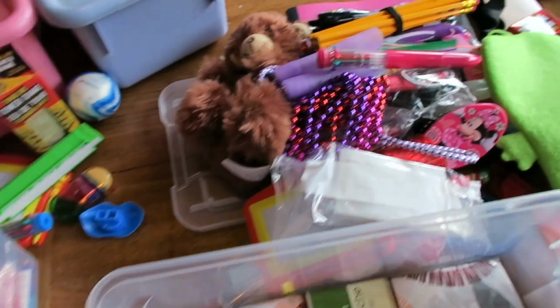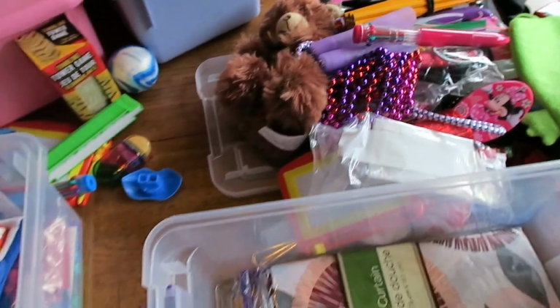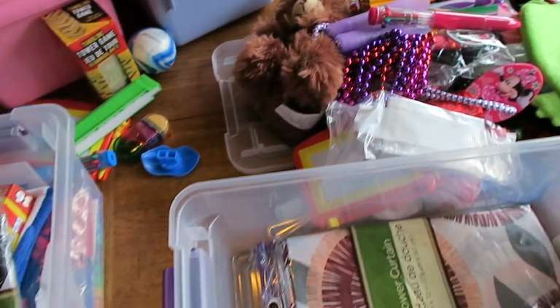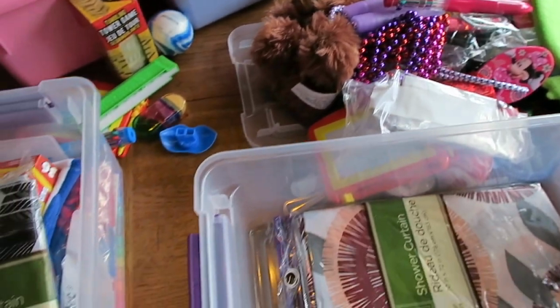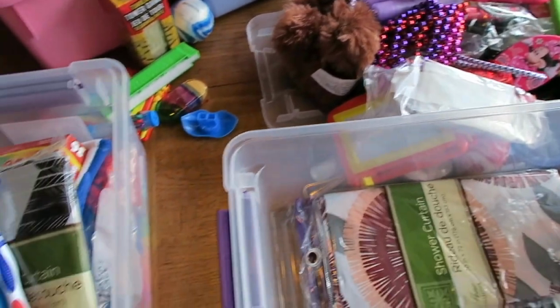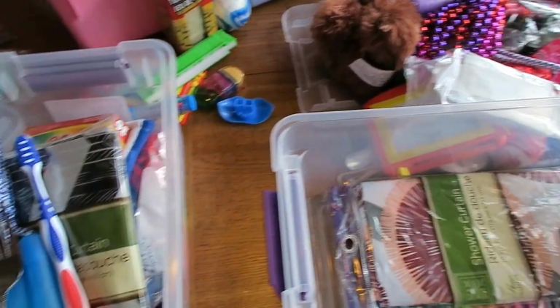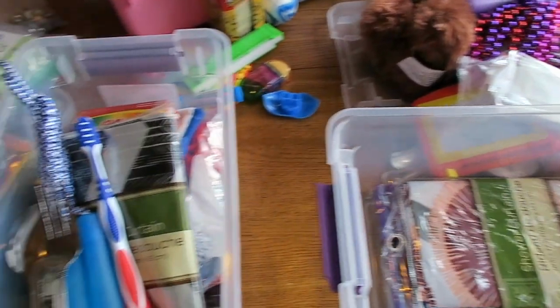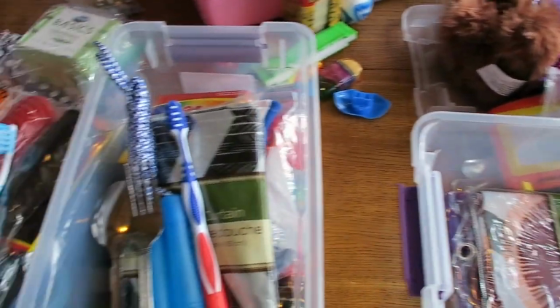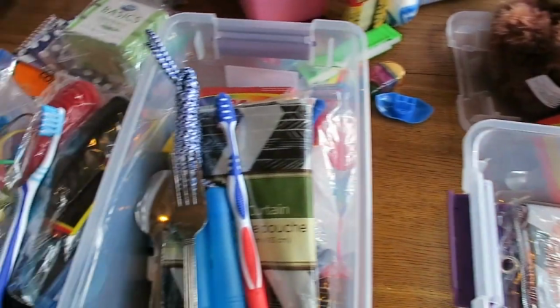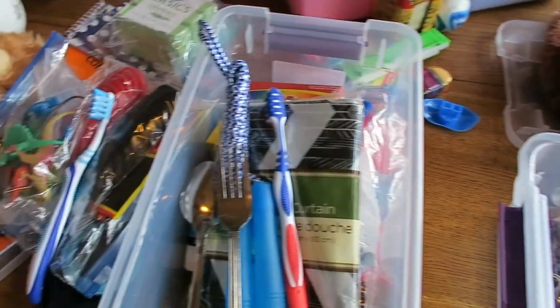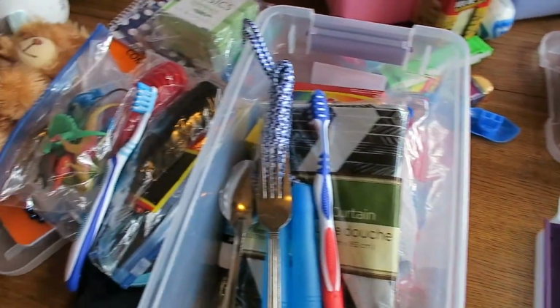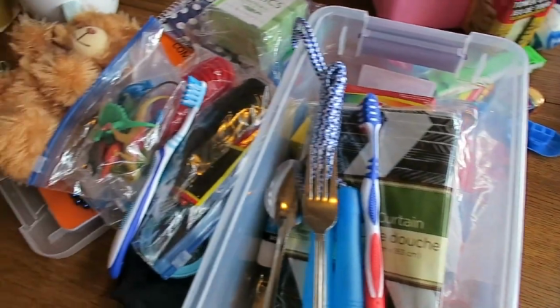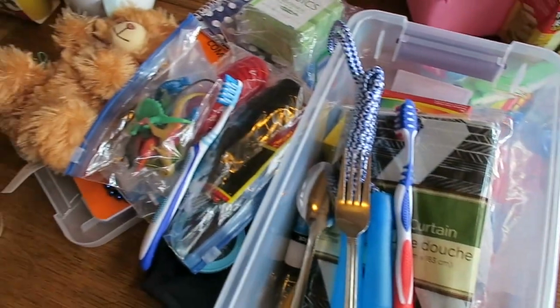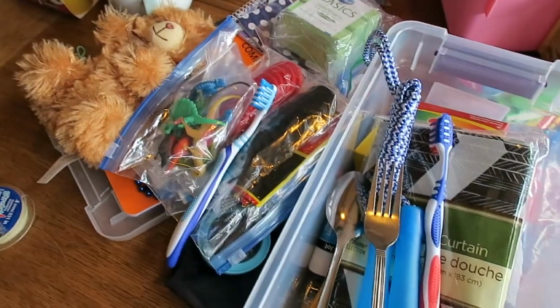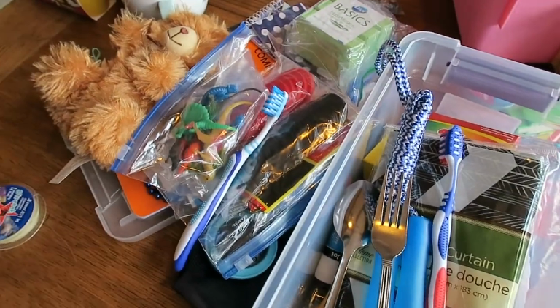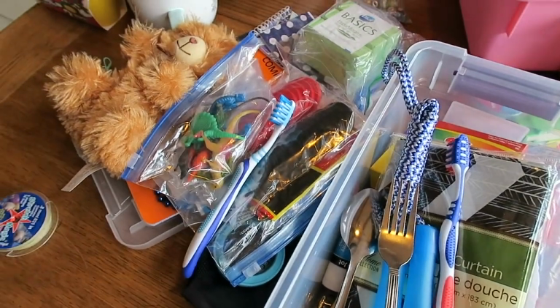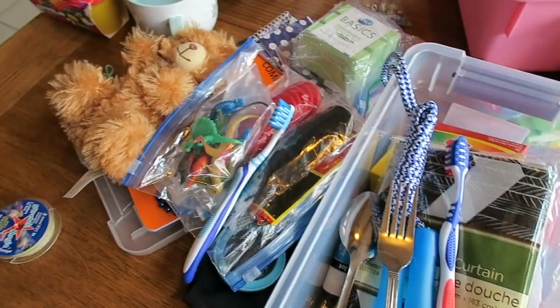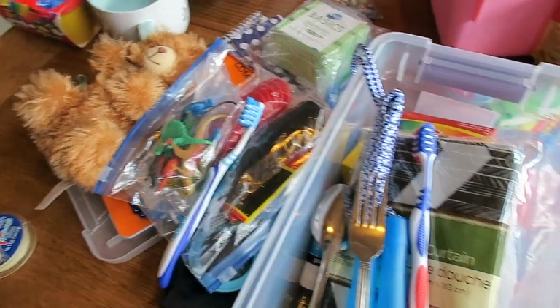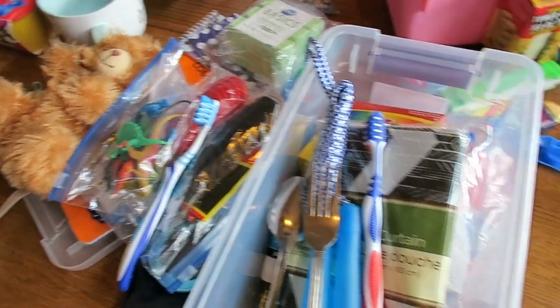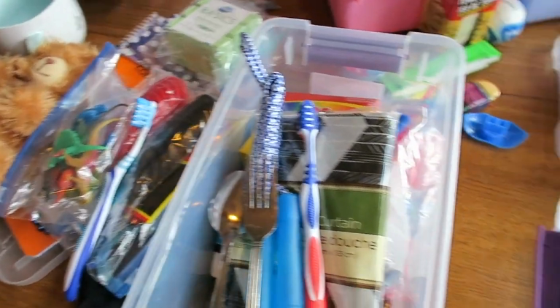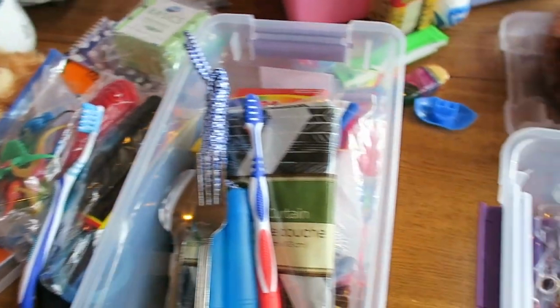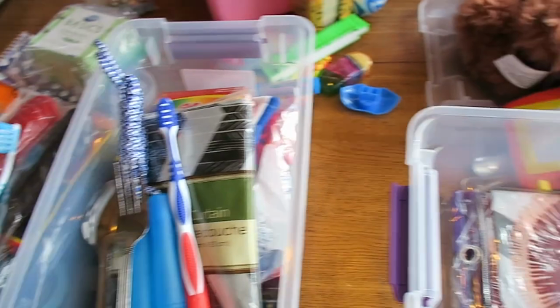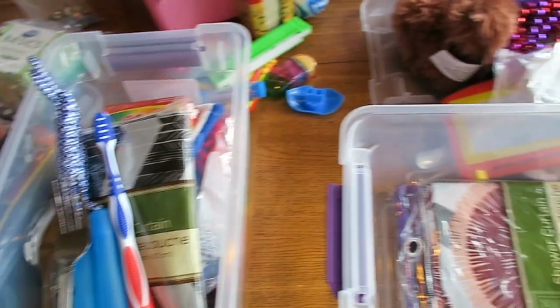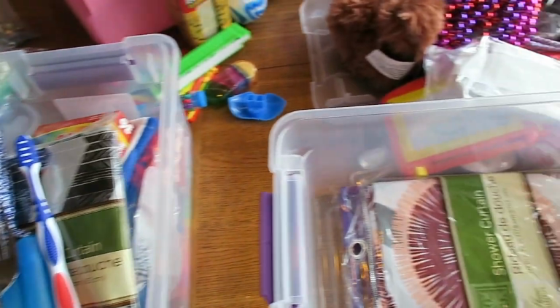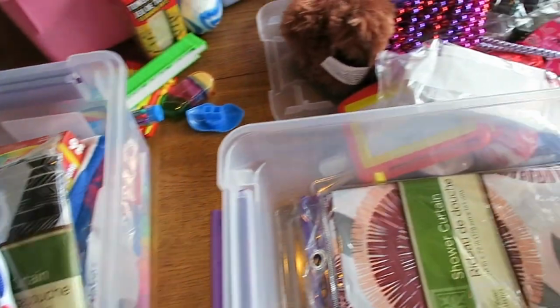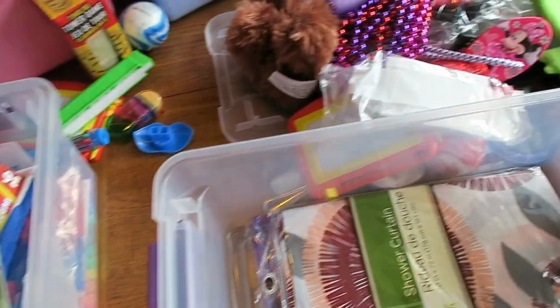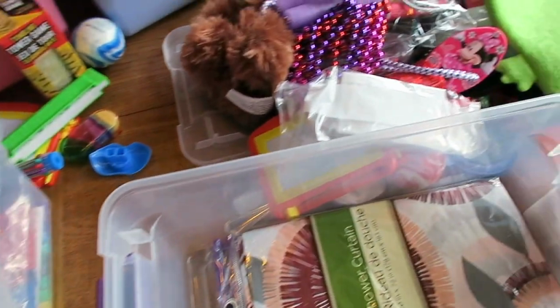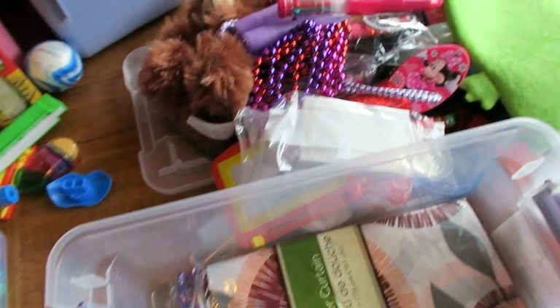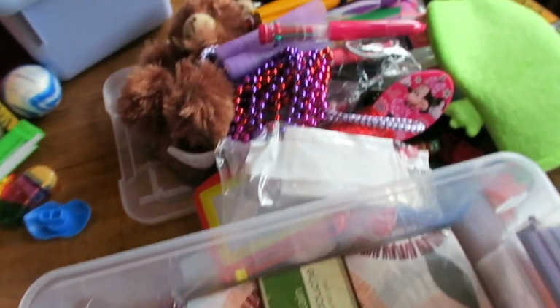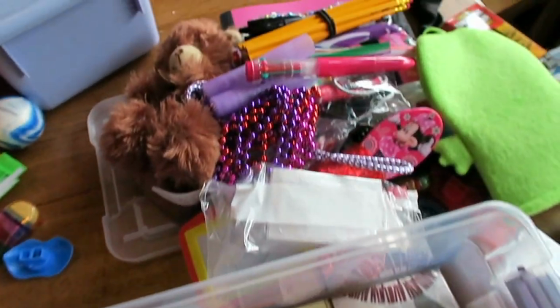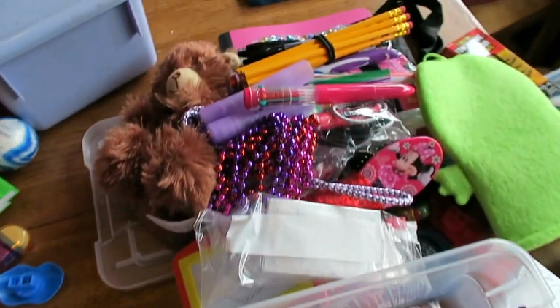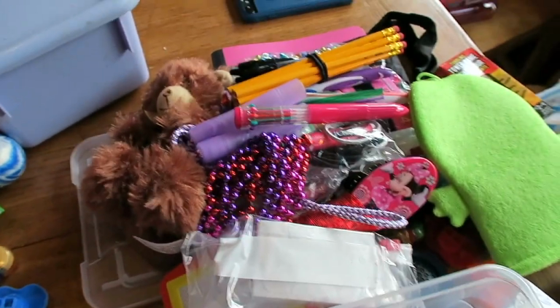And here is everything that was in my boxes — look at the mess I've made! Now I've got to repack them all. Woohoo!